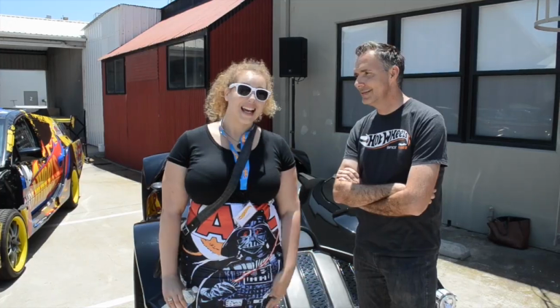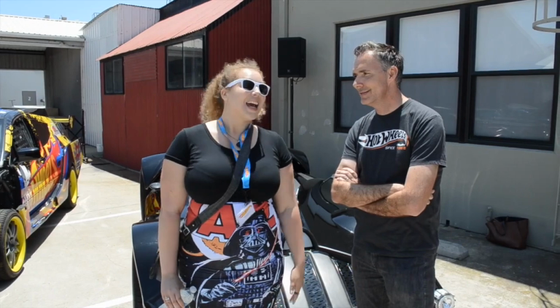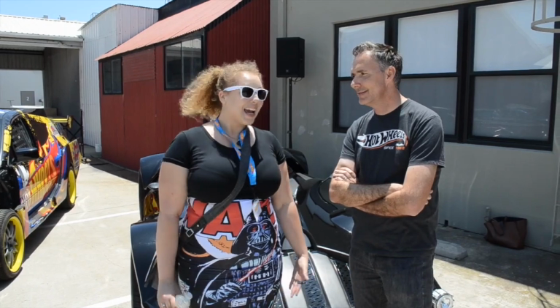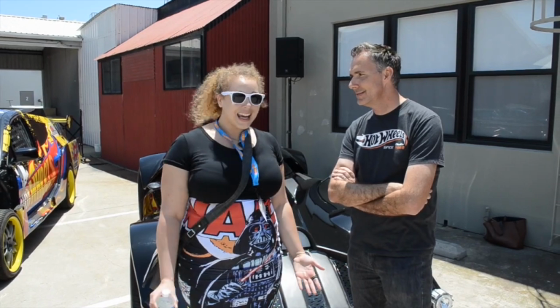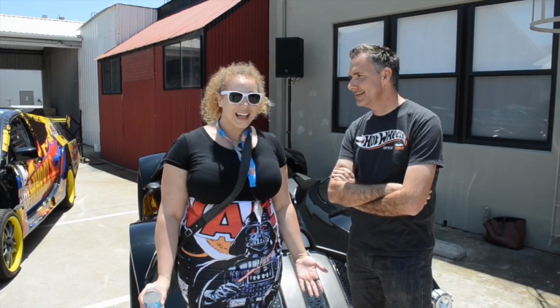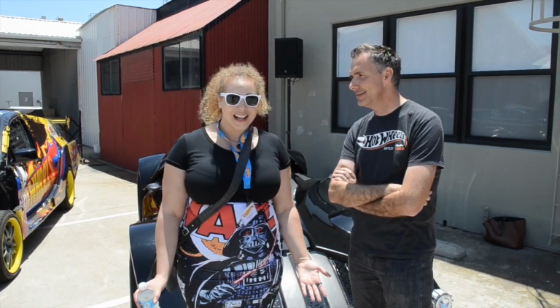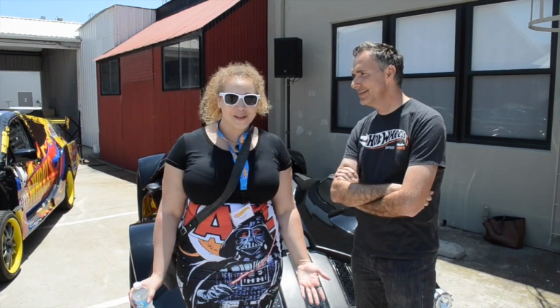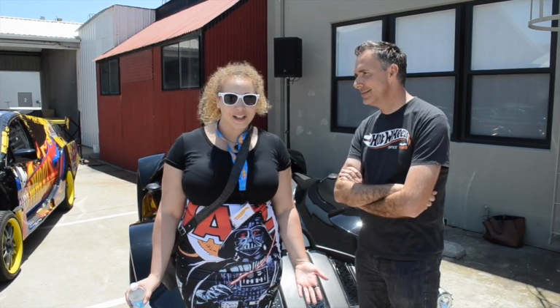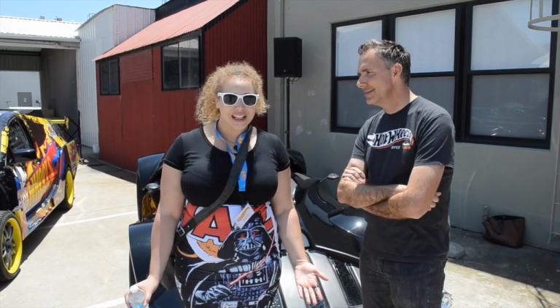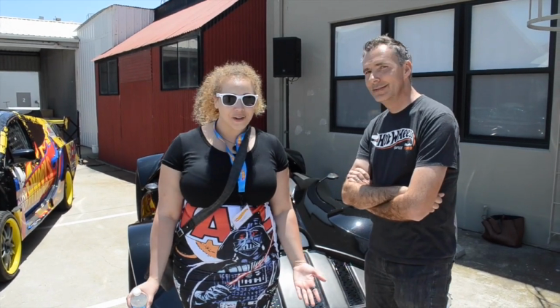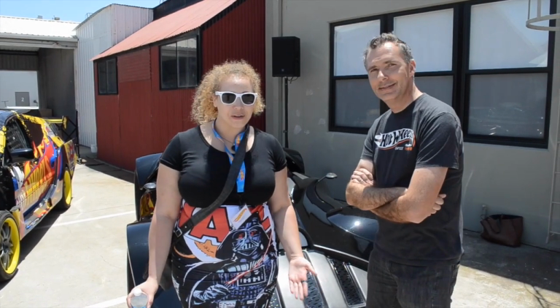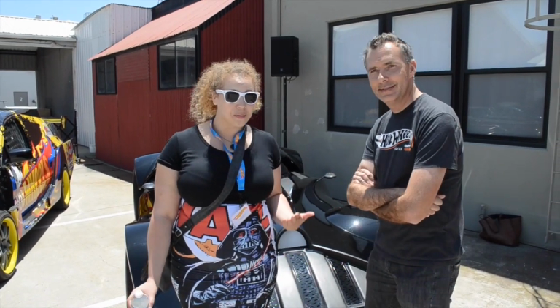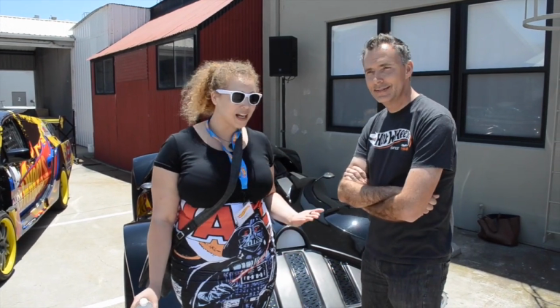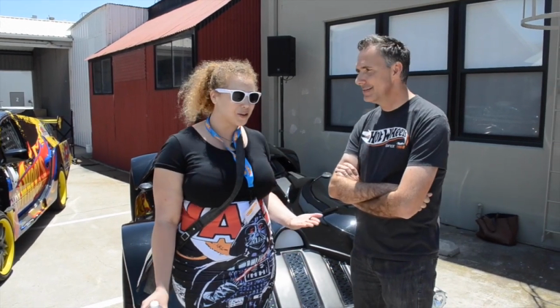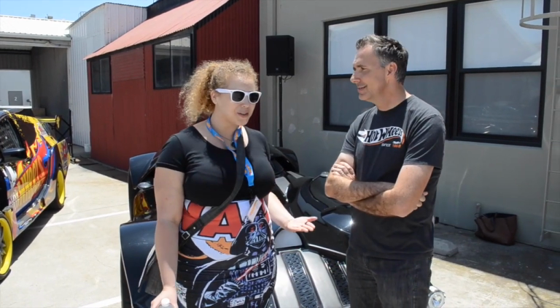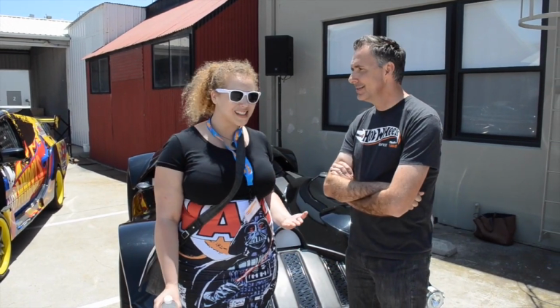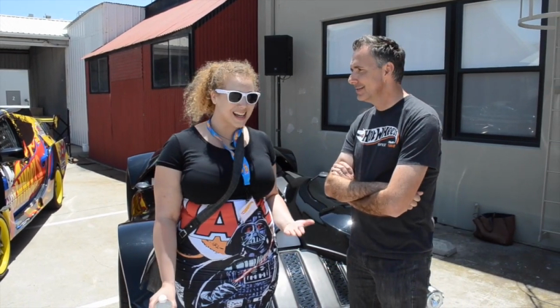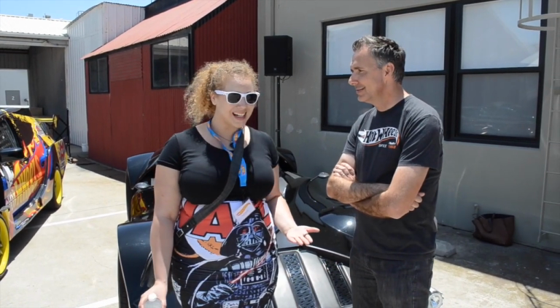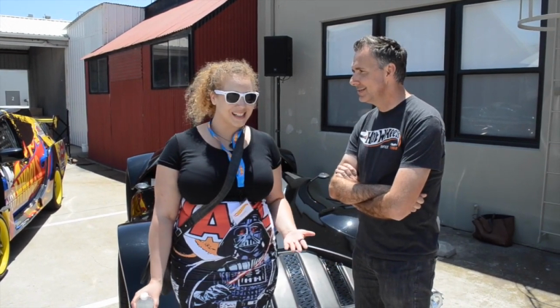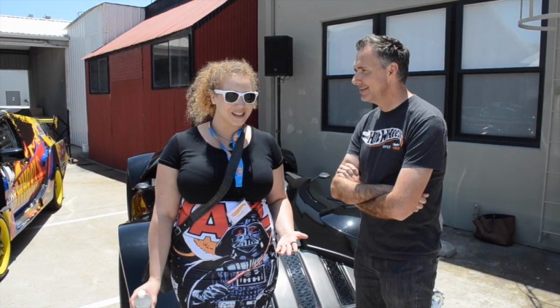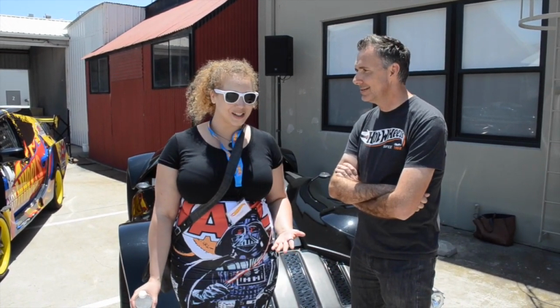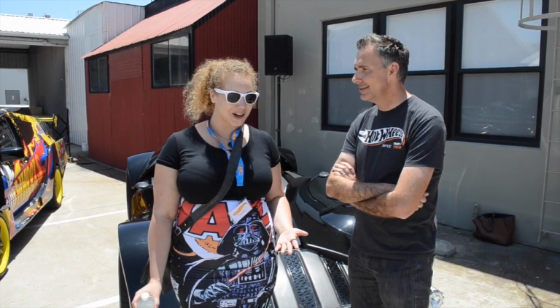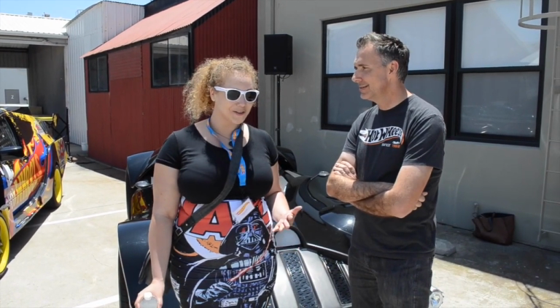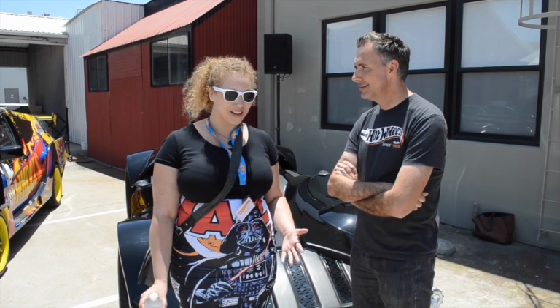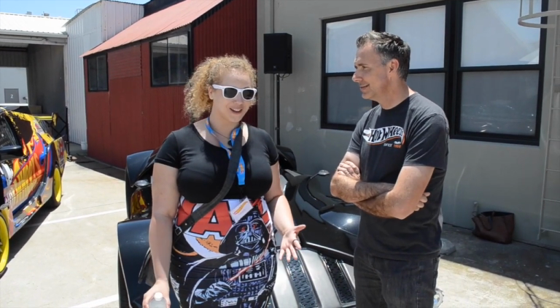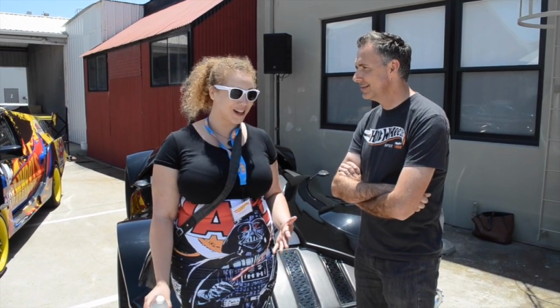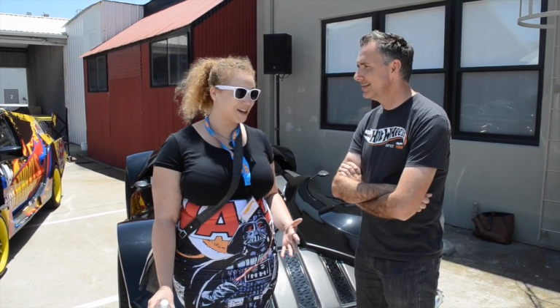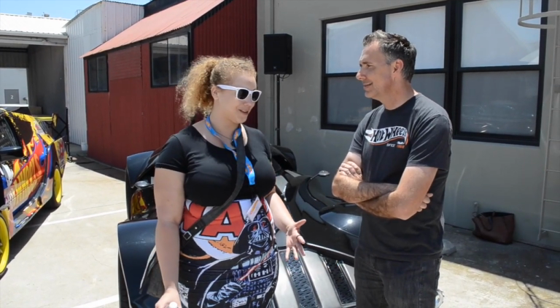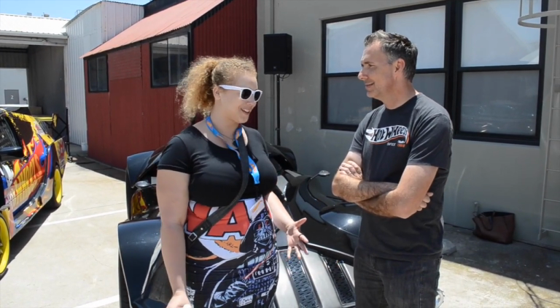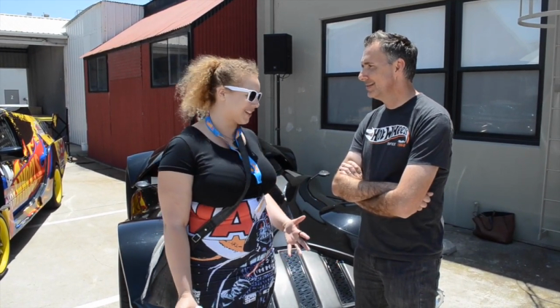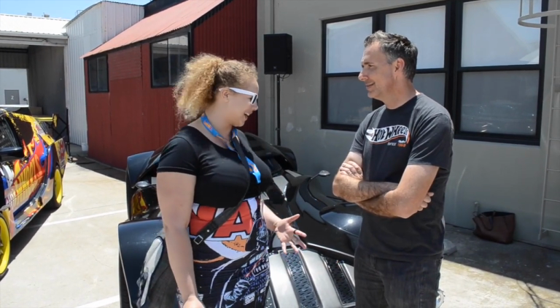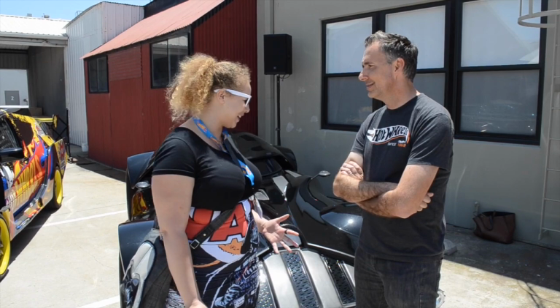Hey guys, we are here with Bryan who designed the Nerd Reactor Hot Wheels Garage.